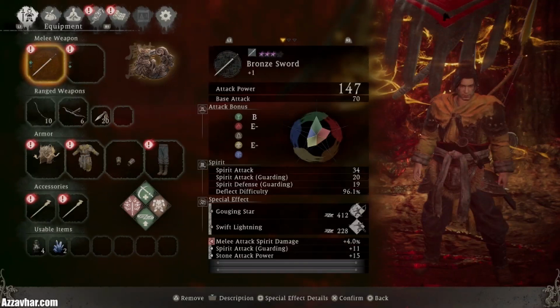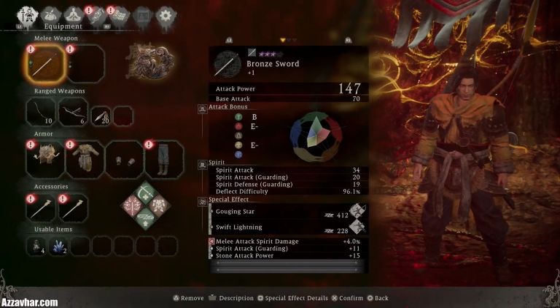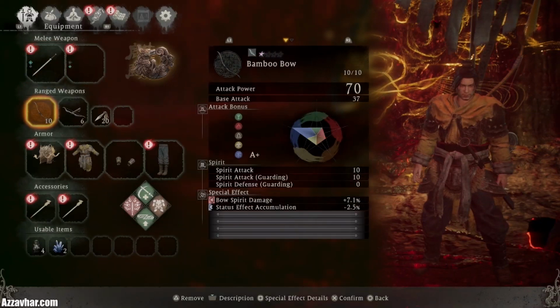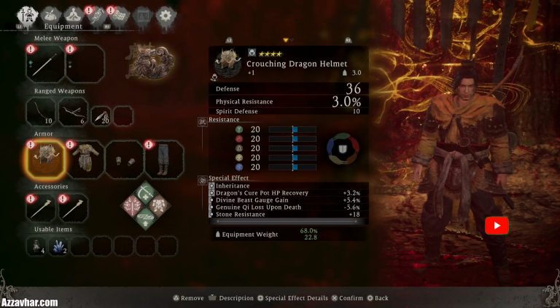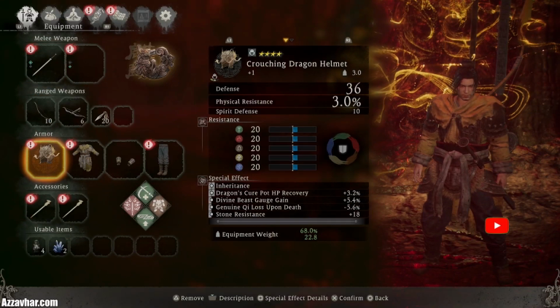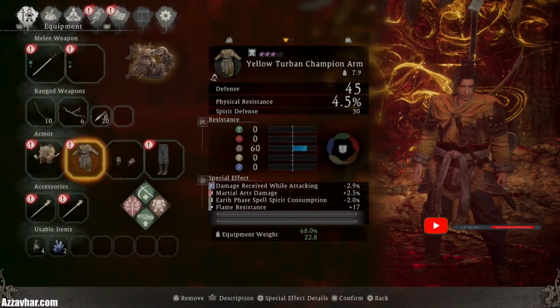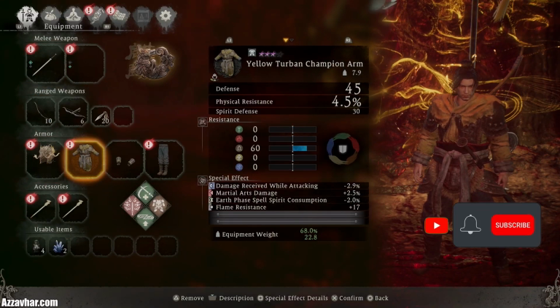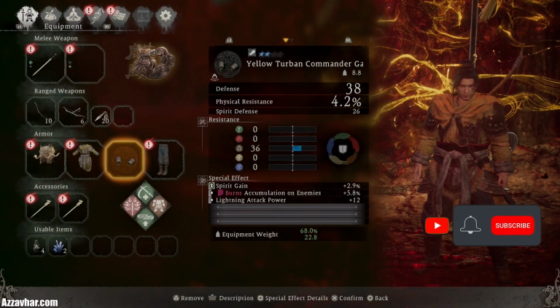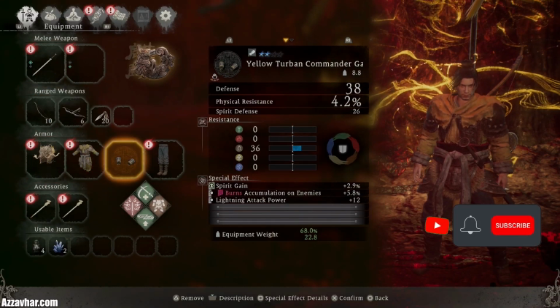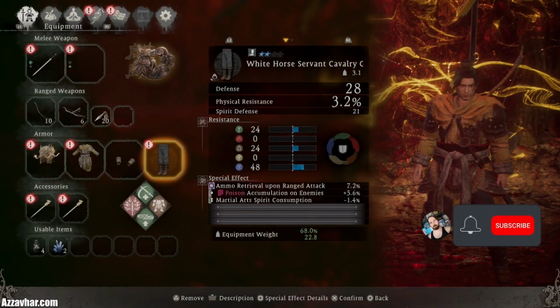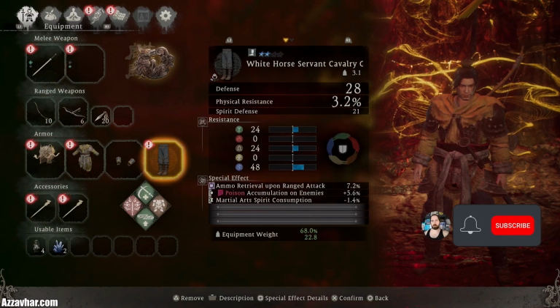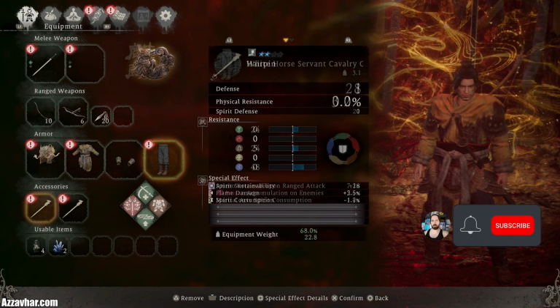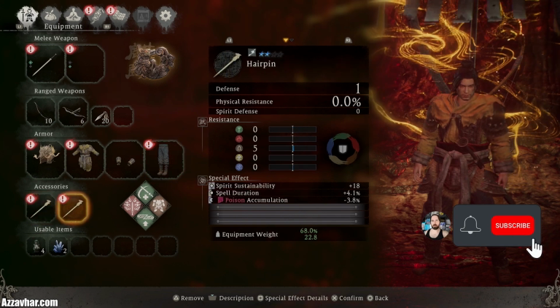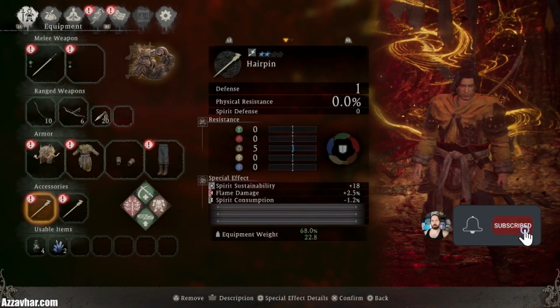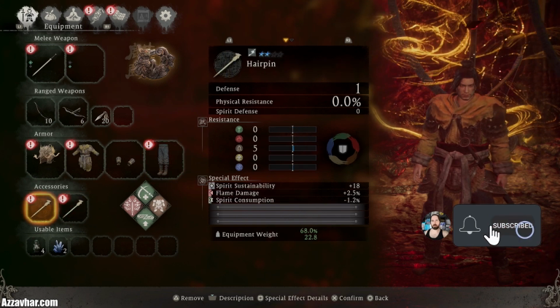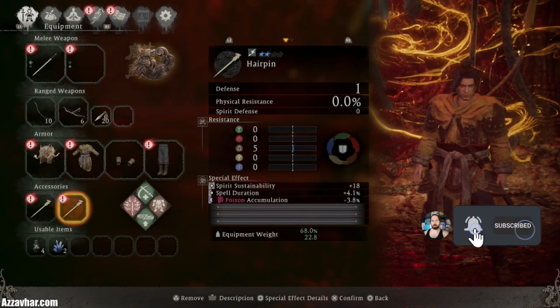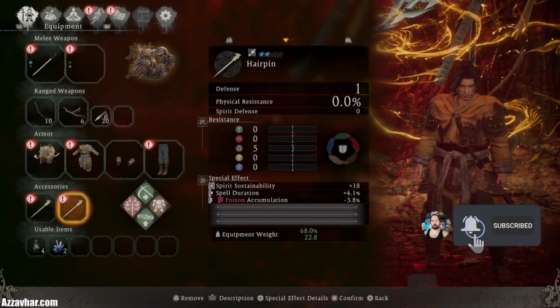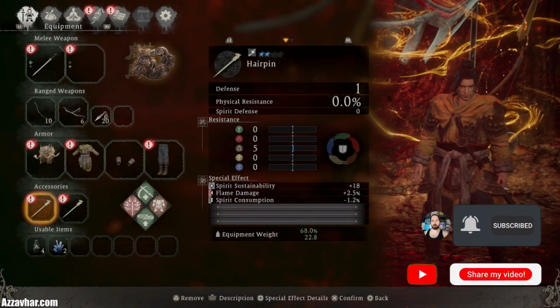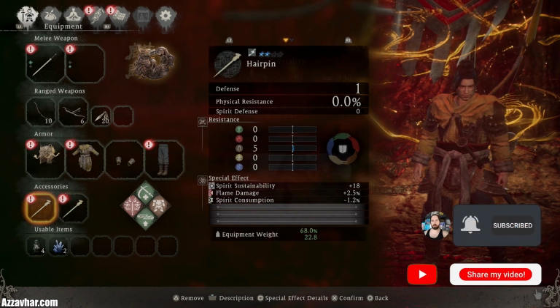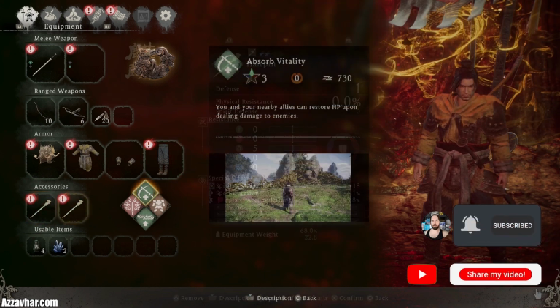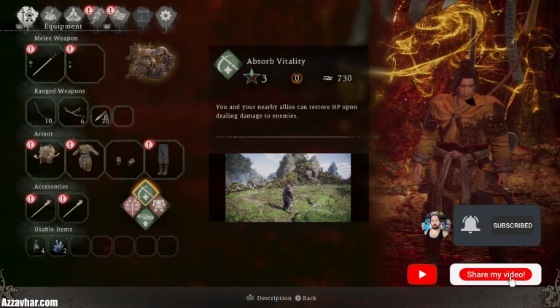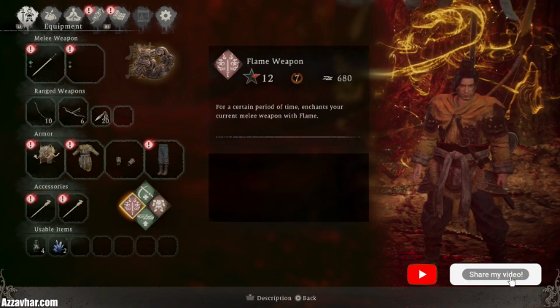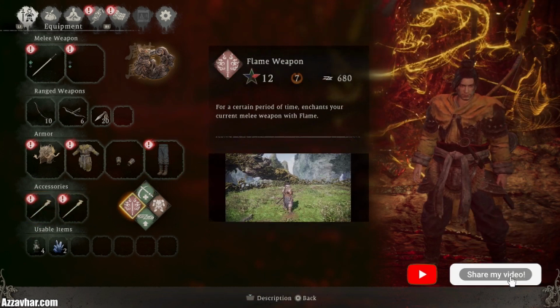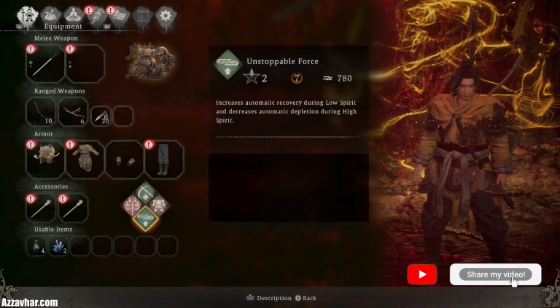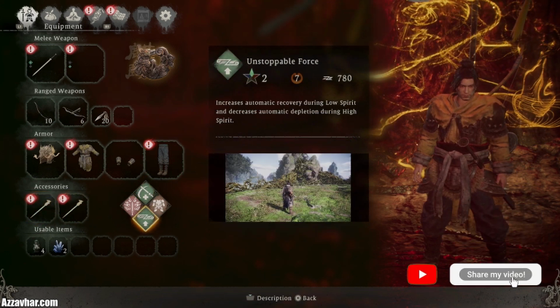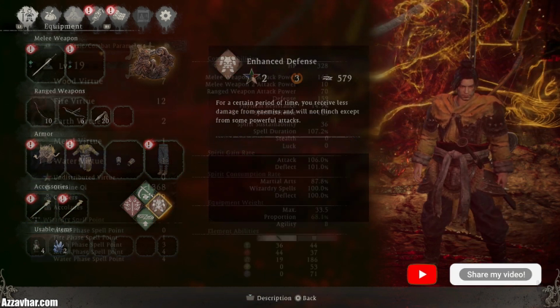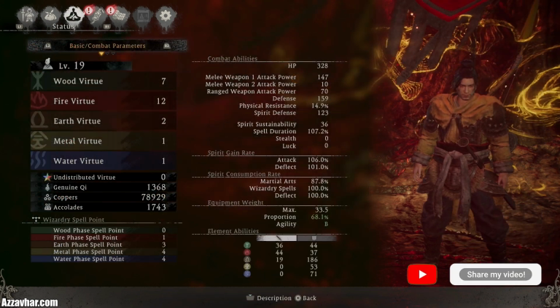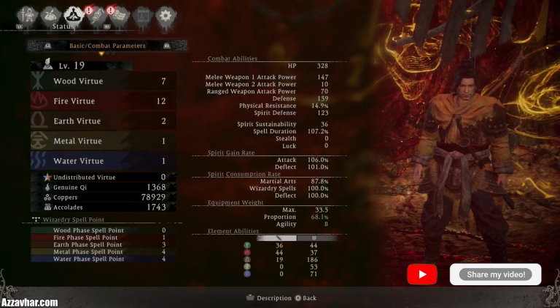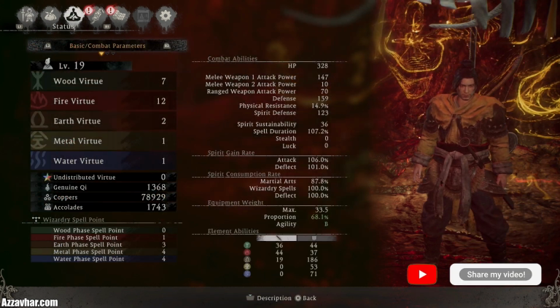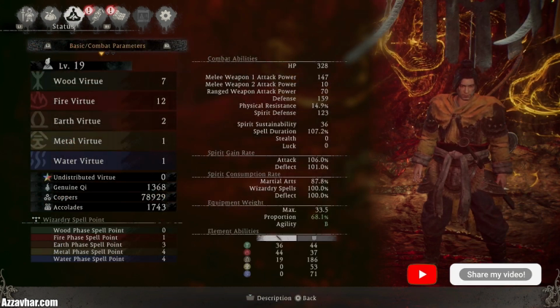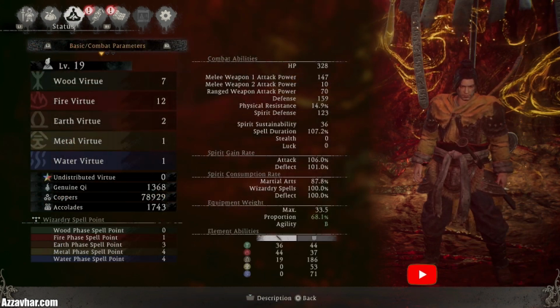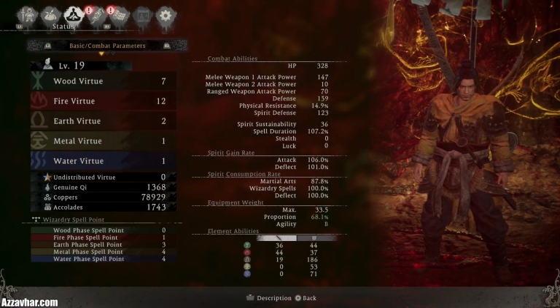This is the equipment that we used in the fight. These are the two accessories that we used. These are the spells that we used and these are my character's stats.